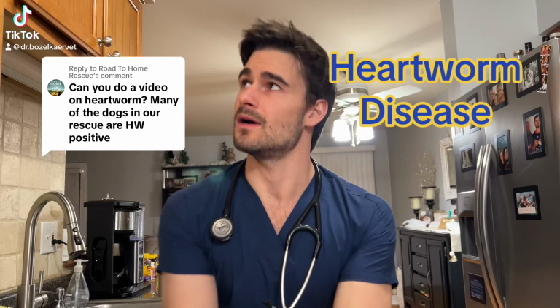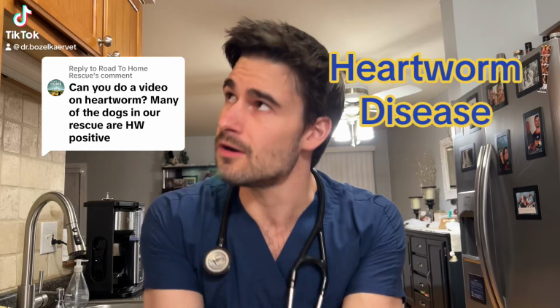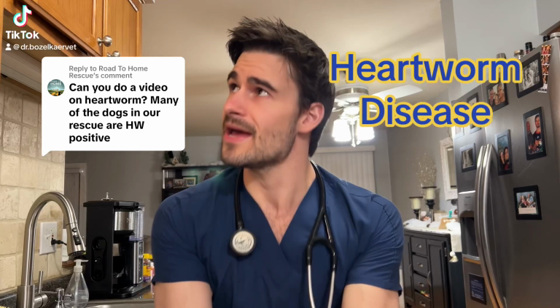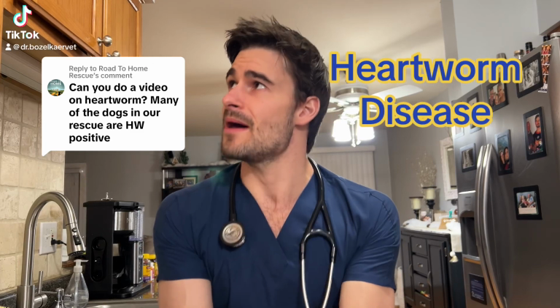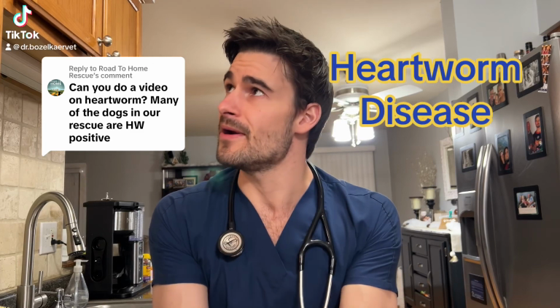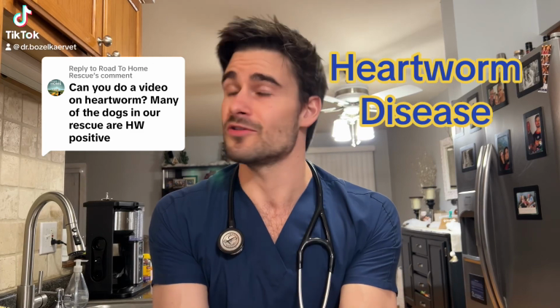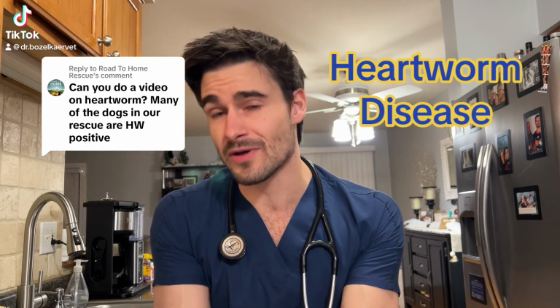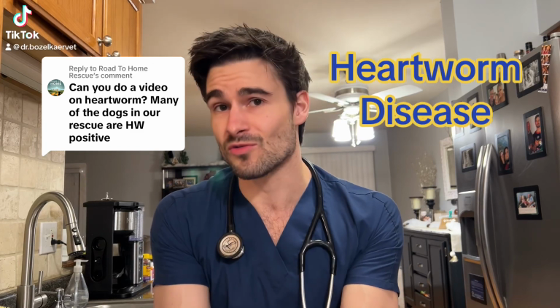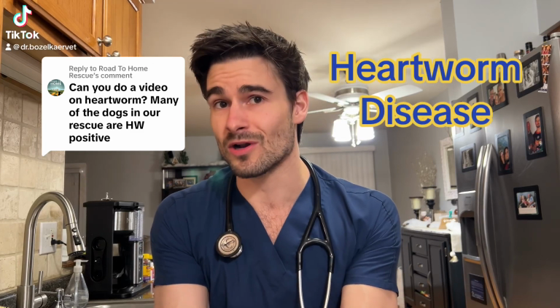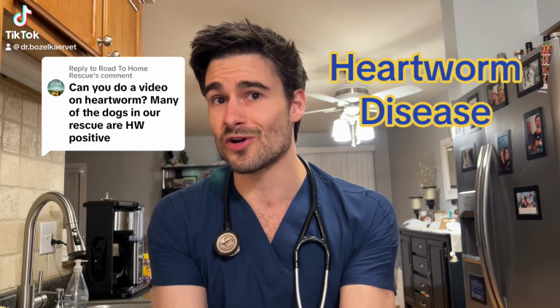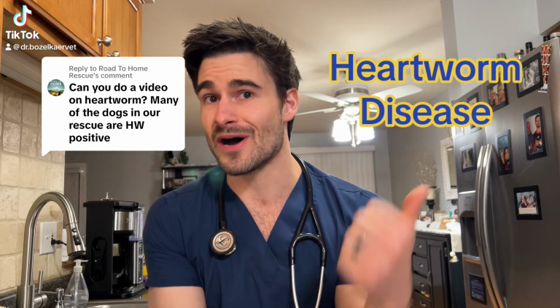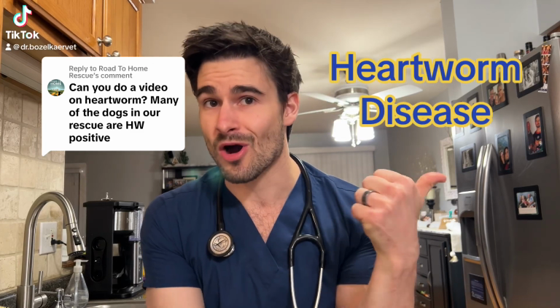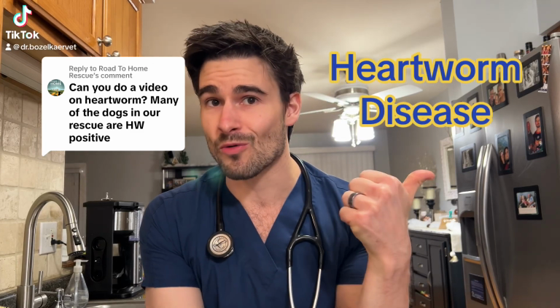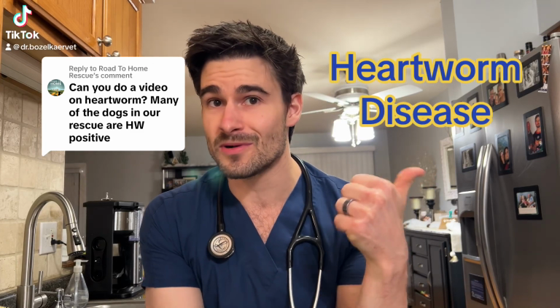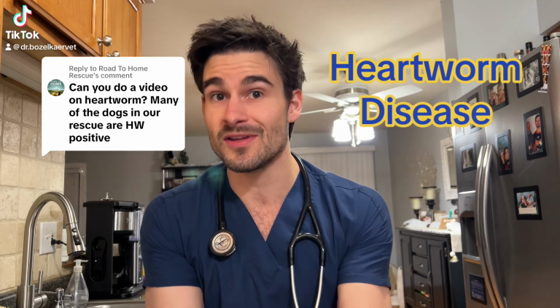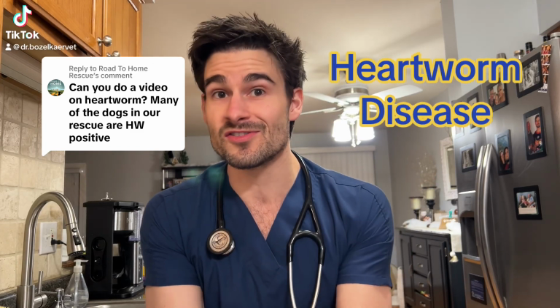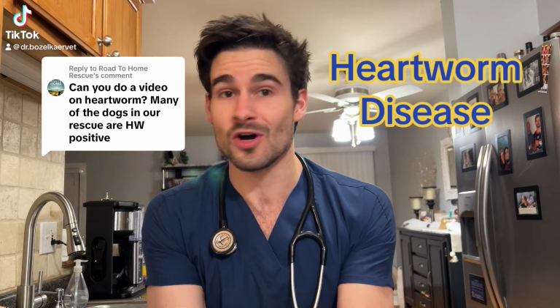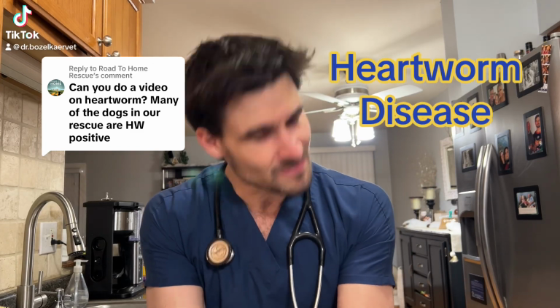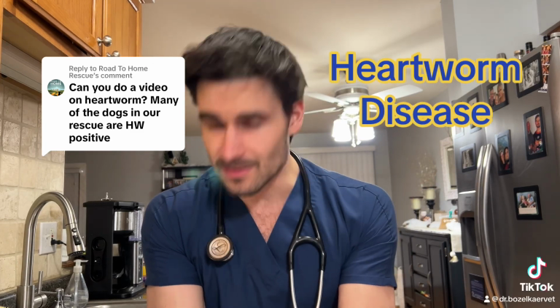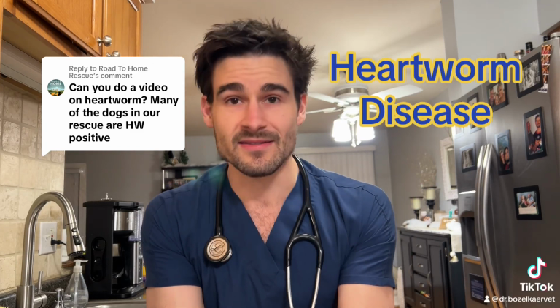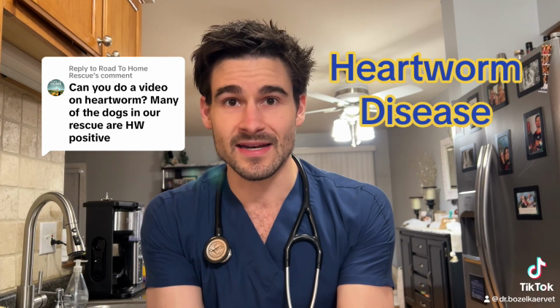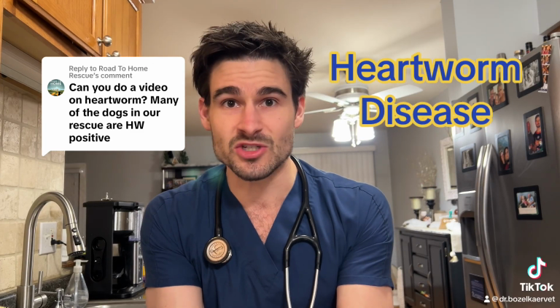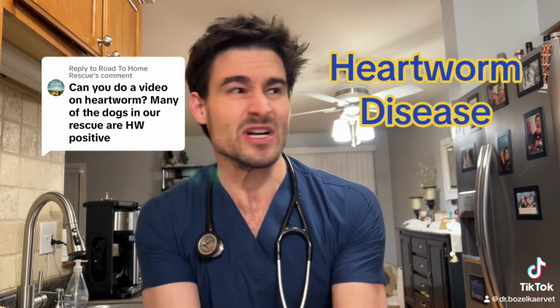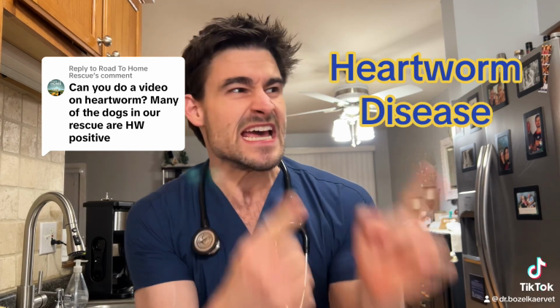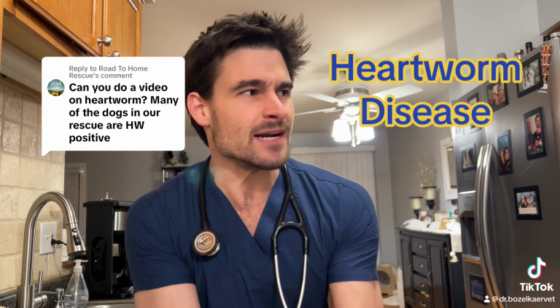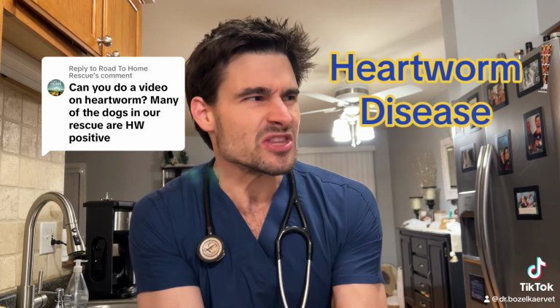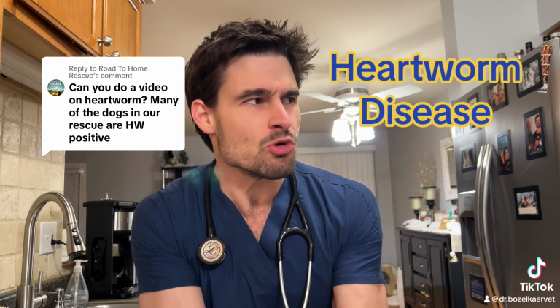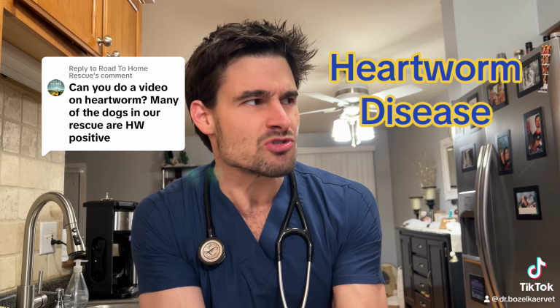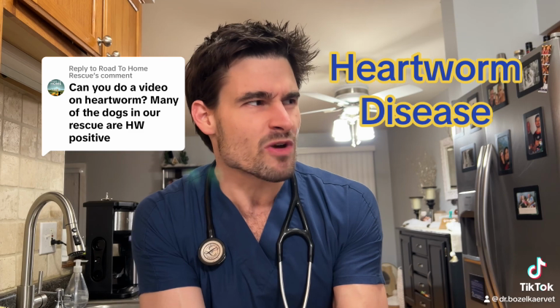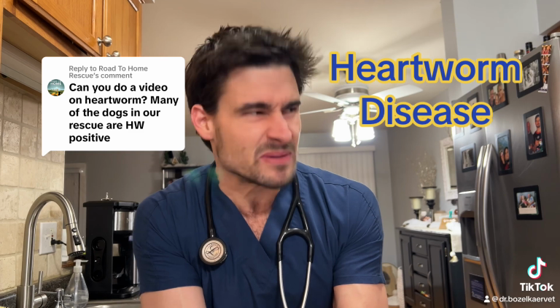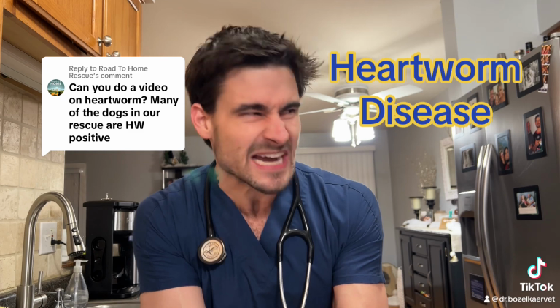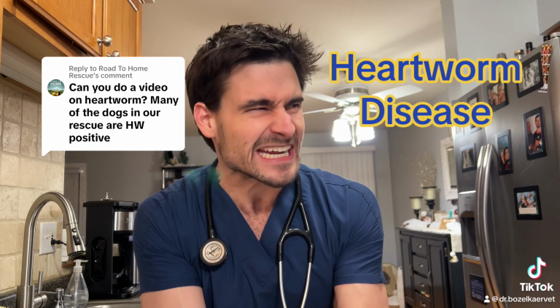Okay pet parents, you guys want to learn about heartworm disease, so let's get into it.